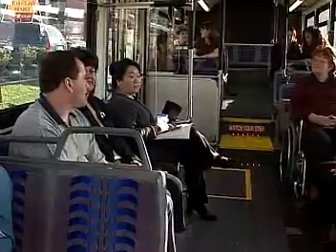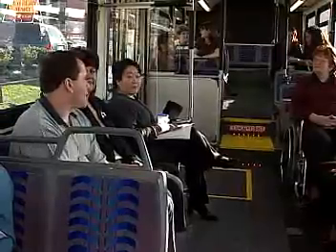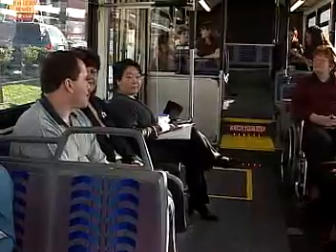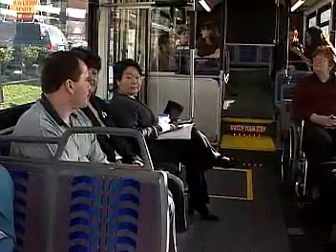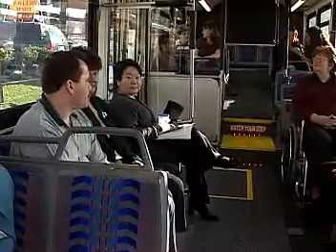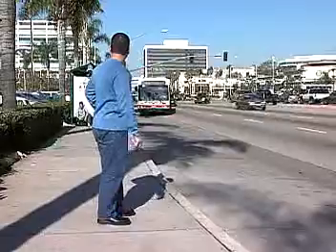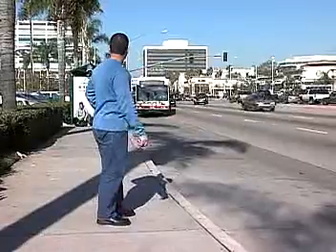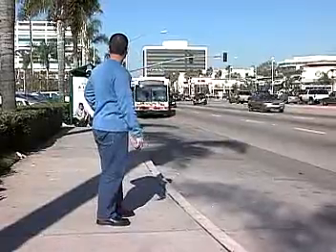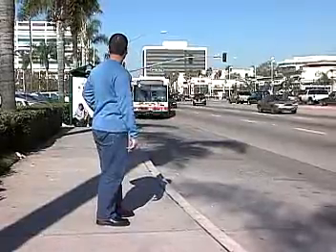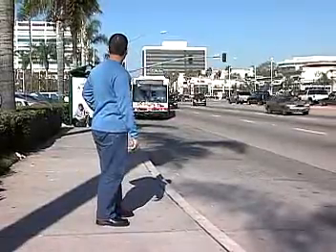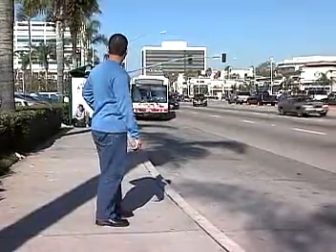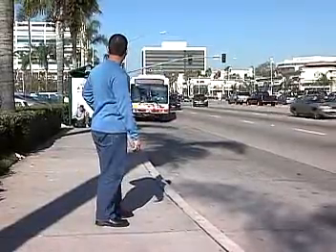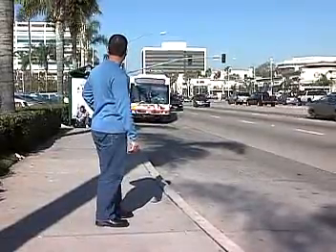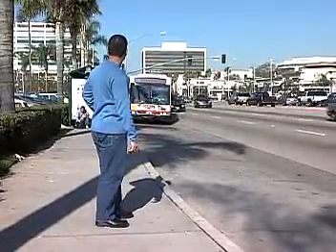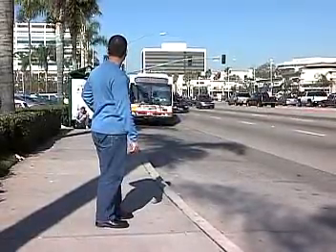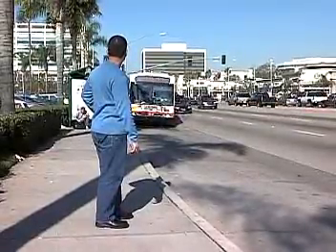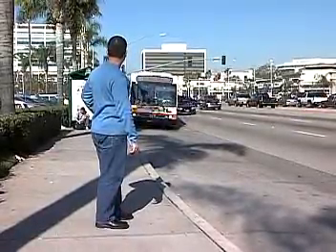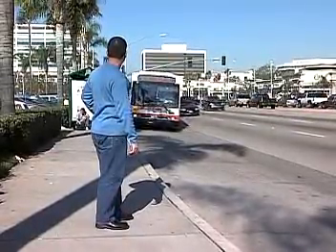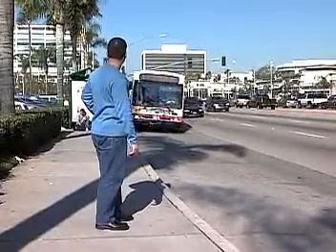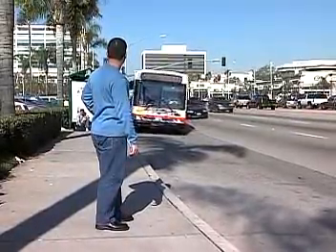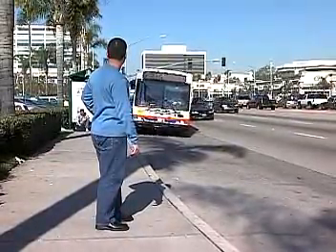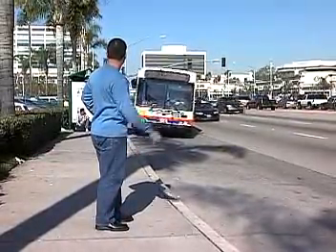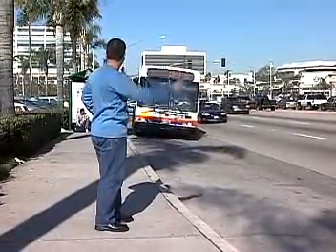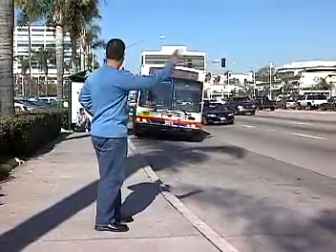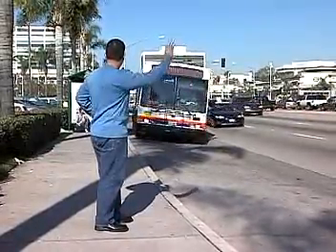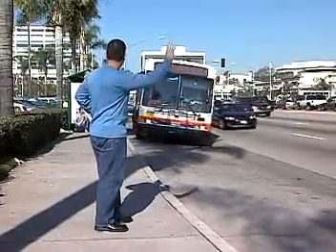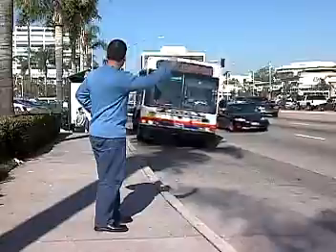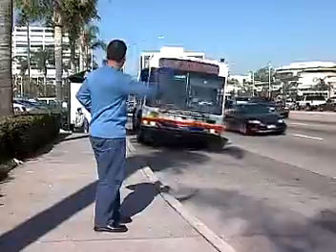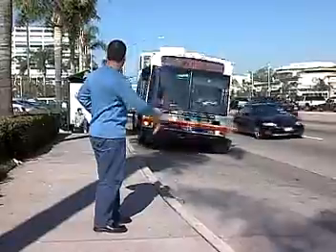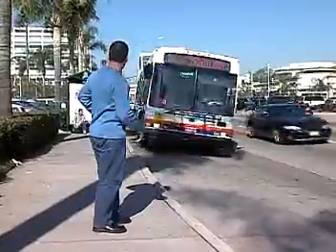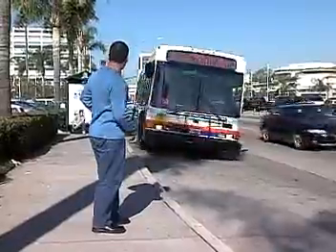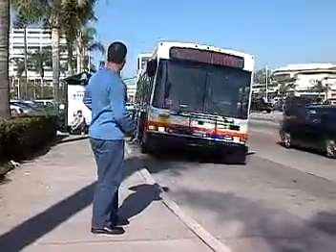Arrive at the bus stop 5 to 10 minutes early. When your bus approaches, signal the driver to stop.